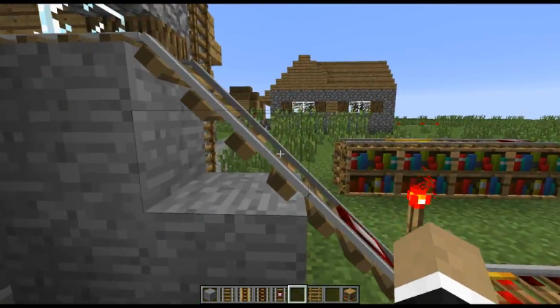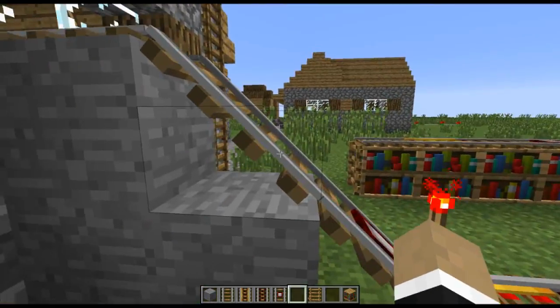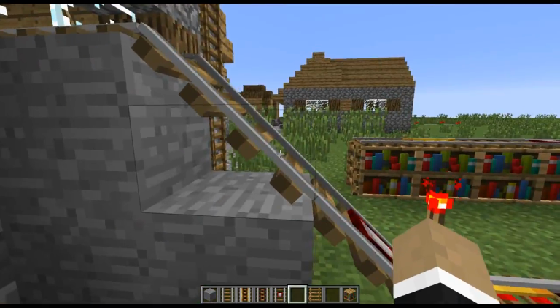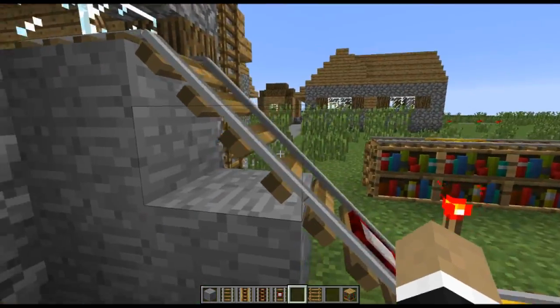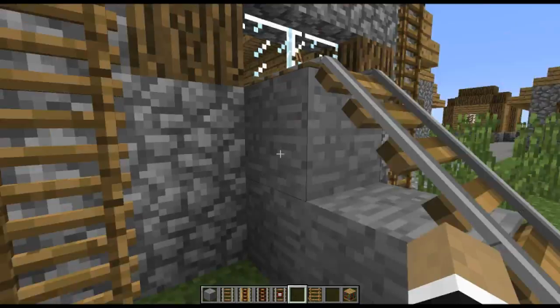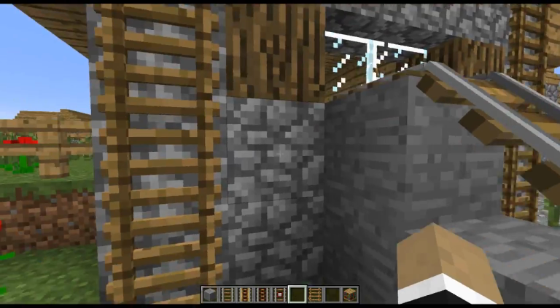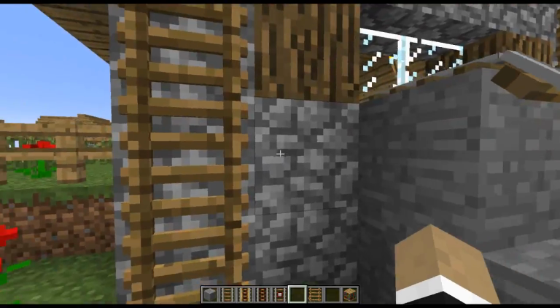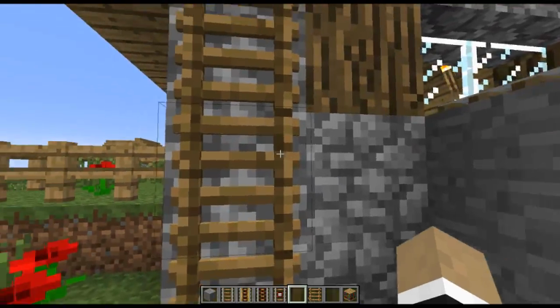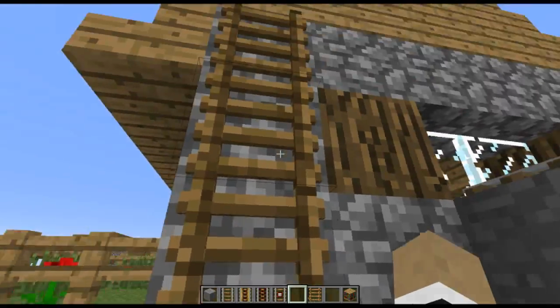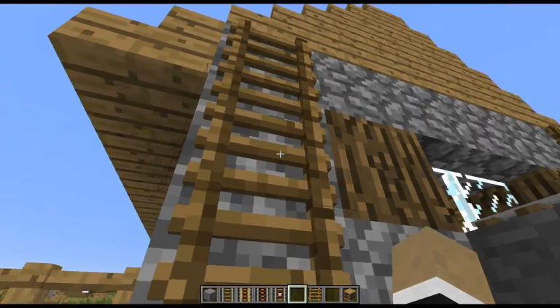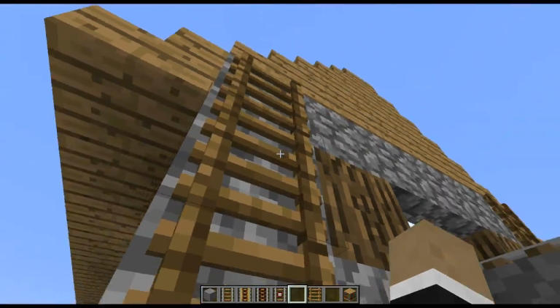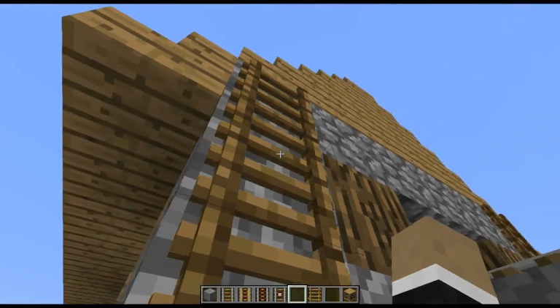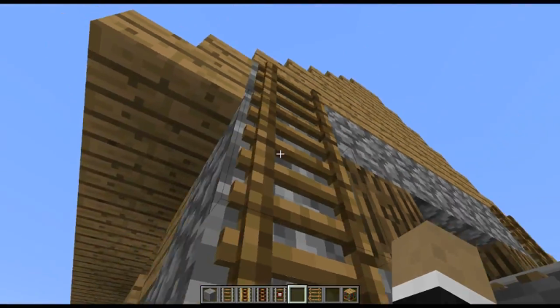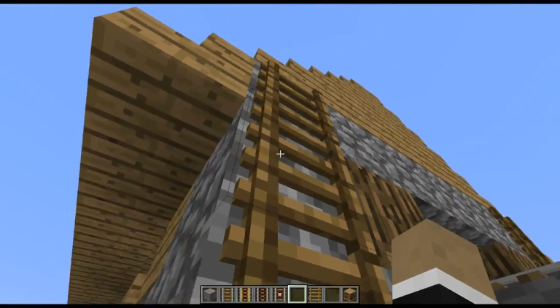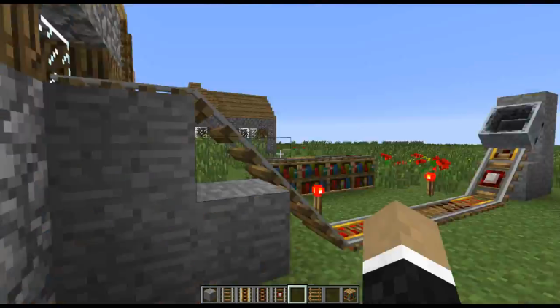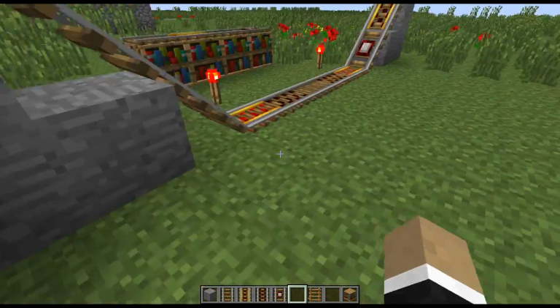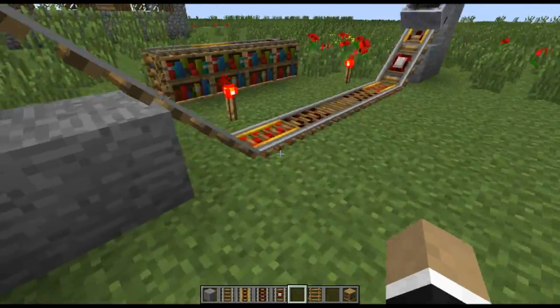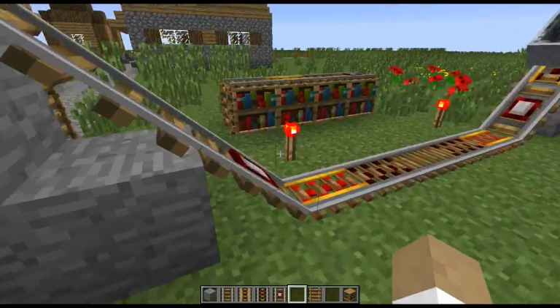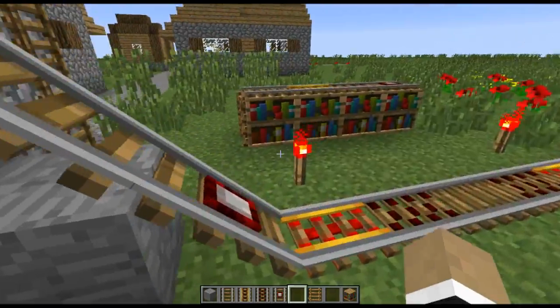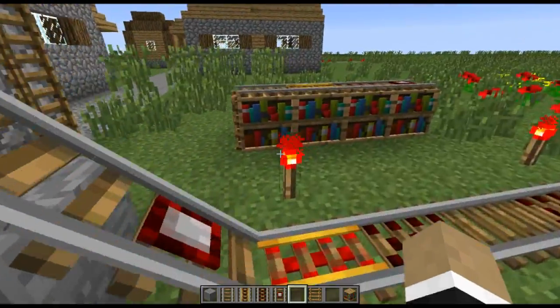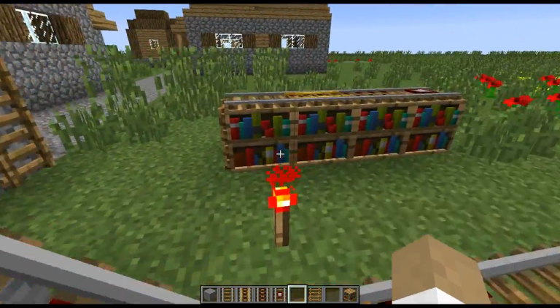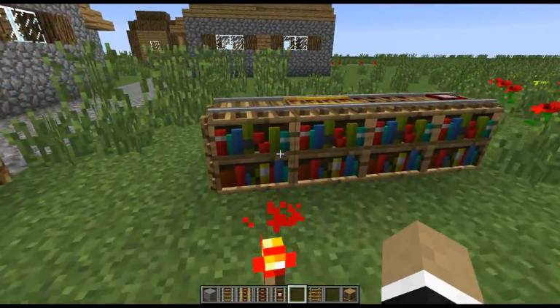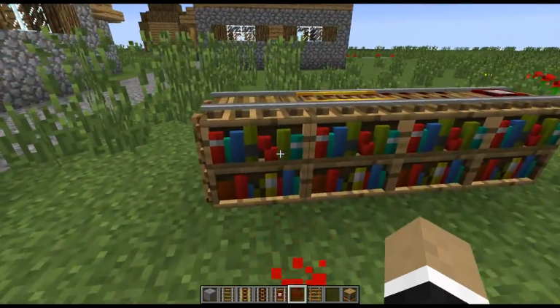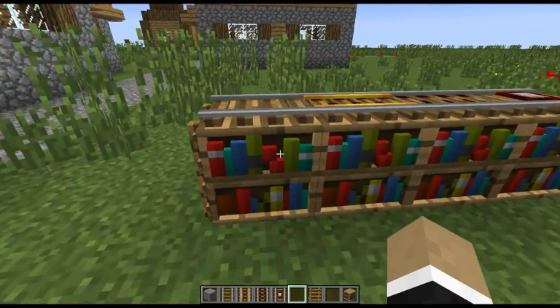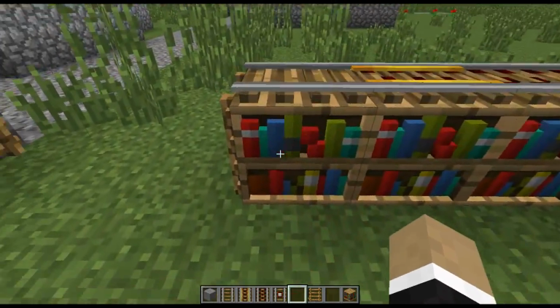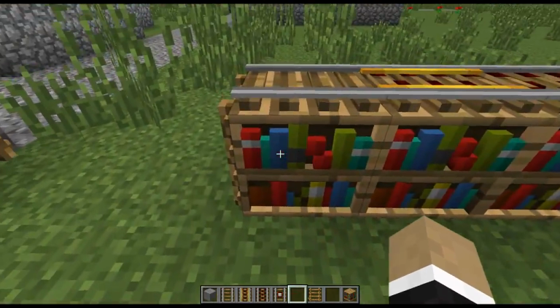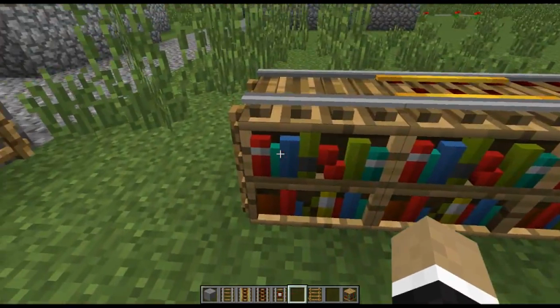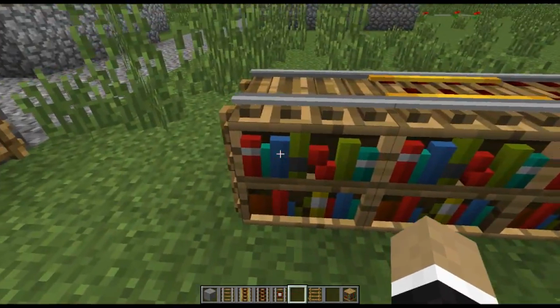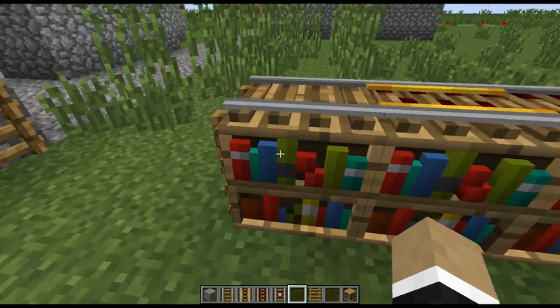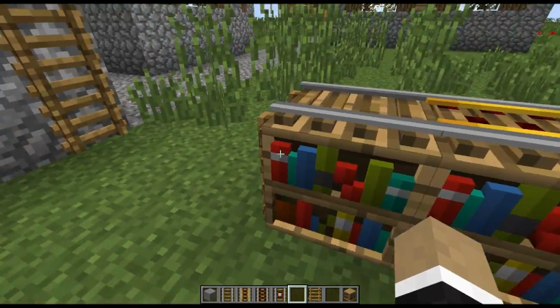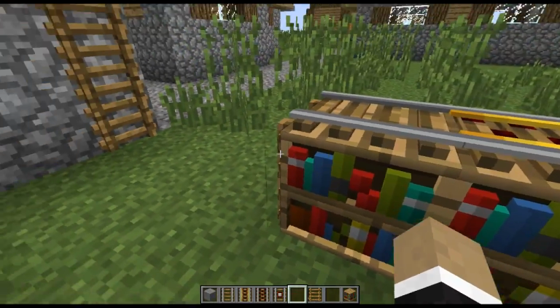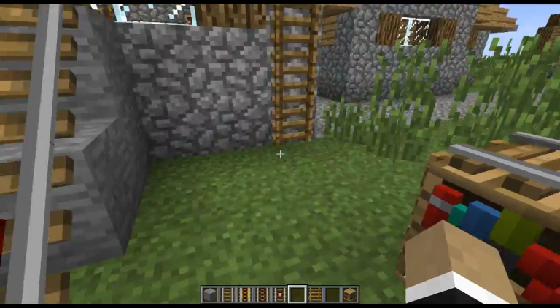So we've got 3D rails, 3D ladders, even 3D bookshelf faces.